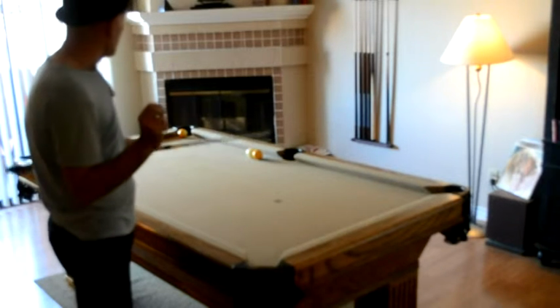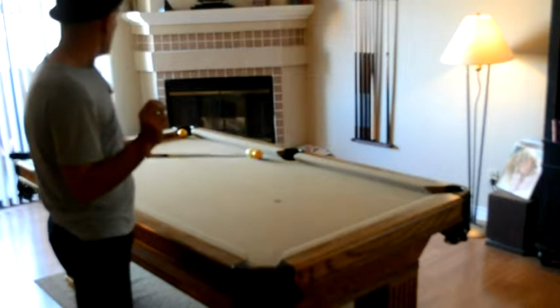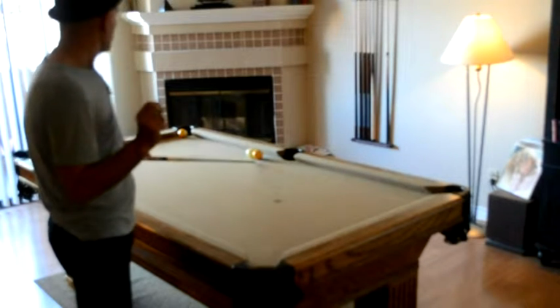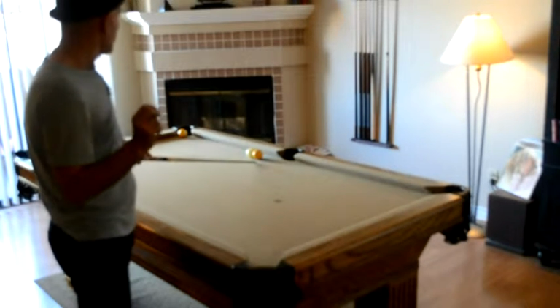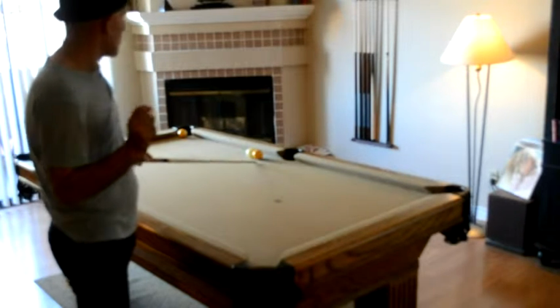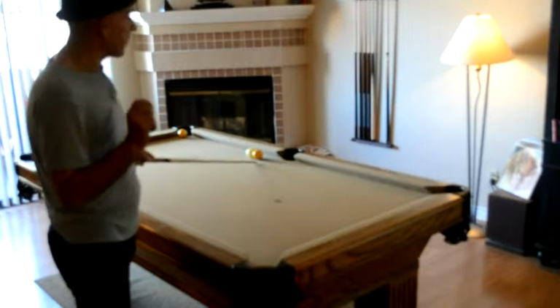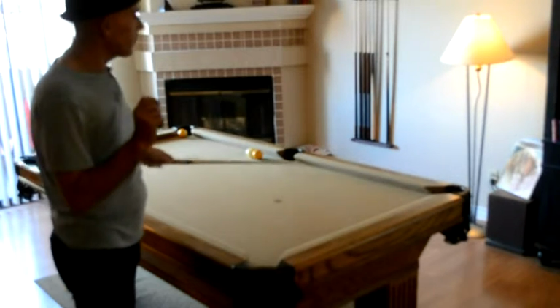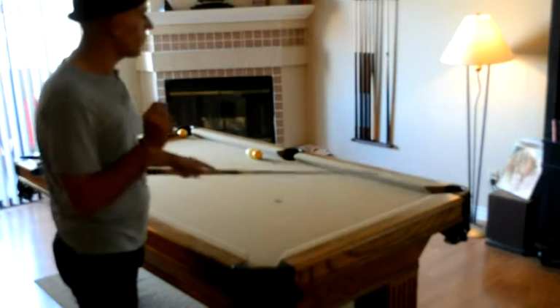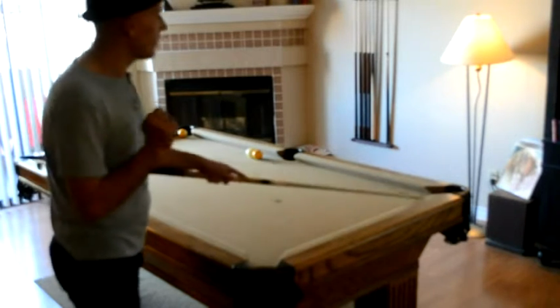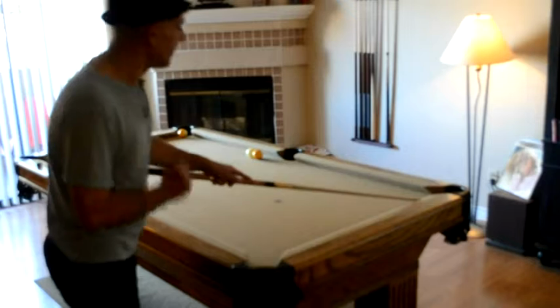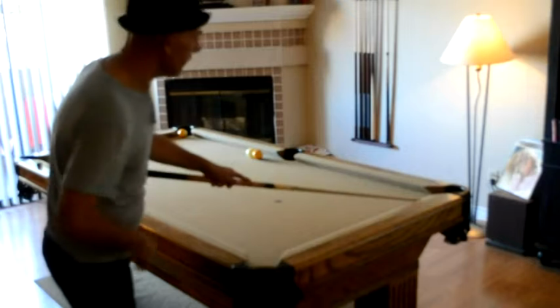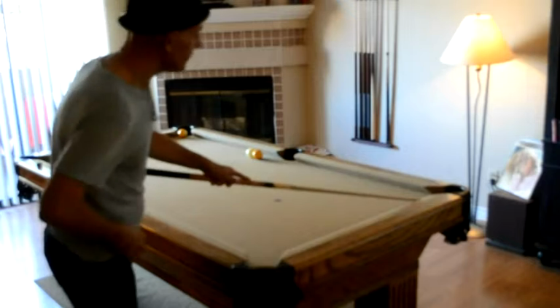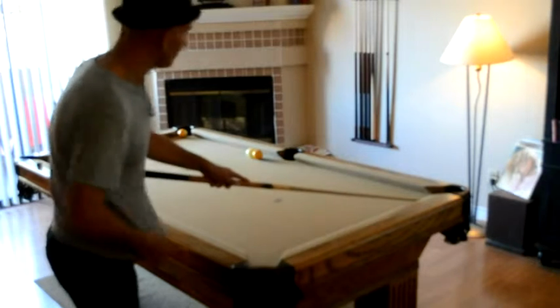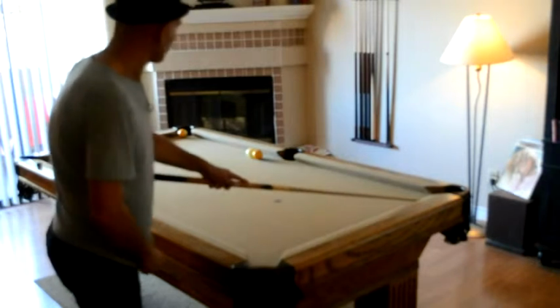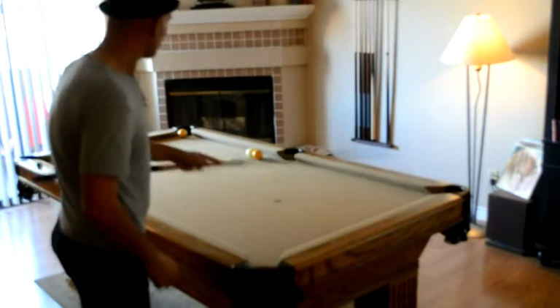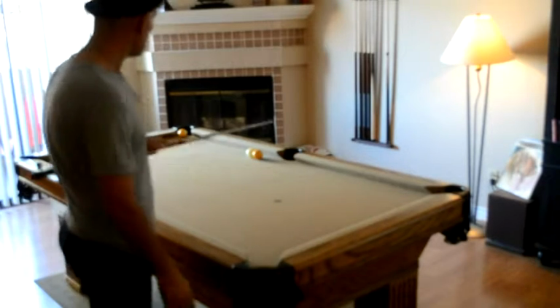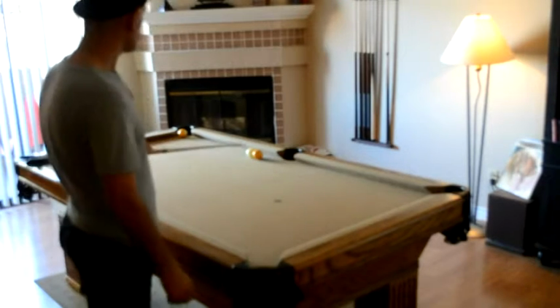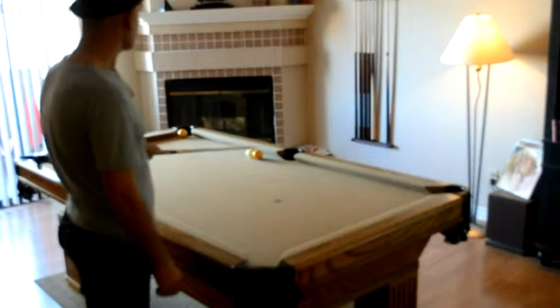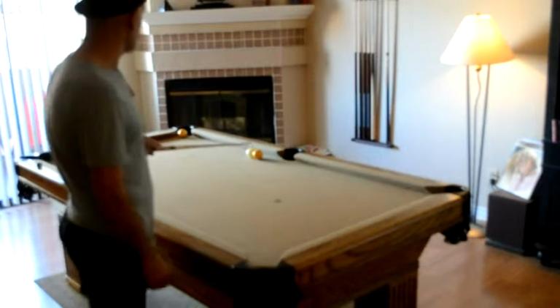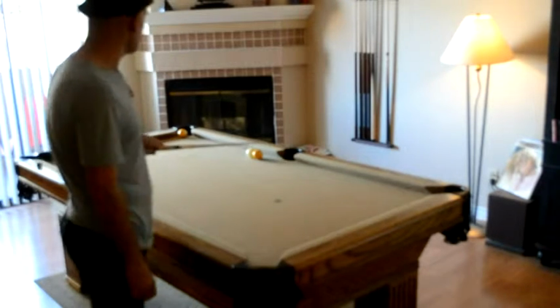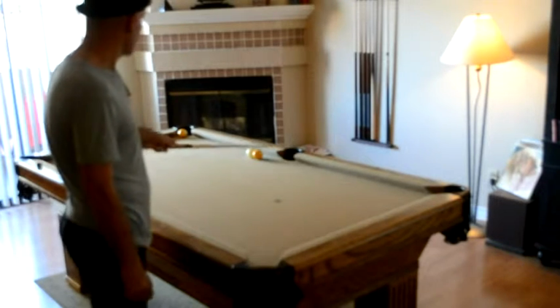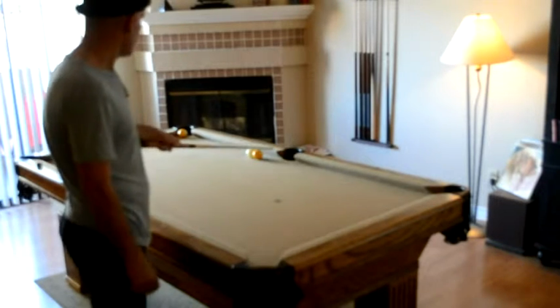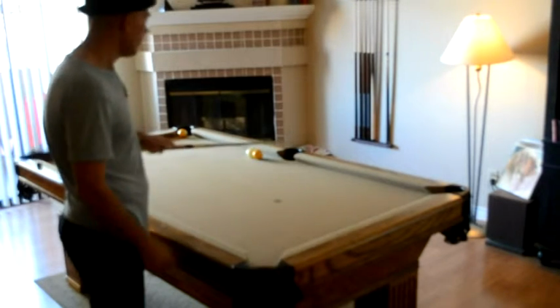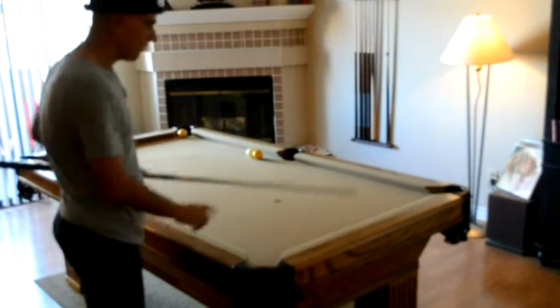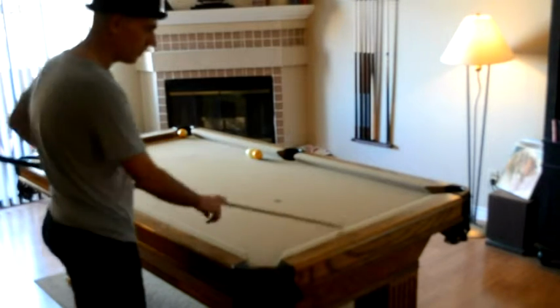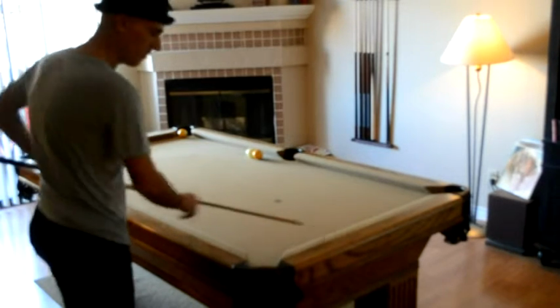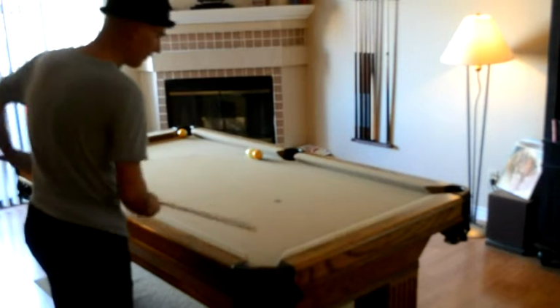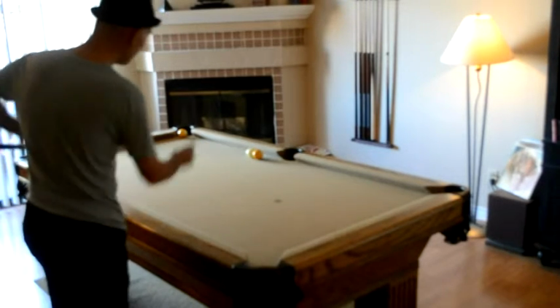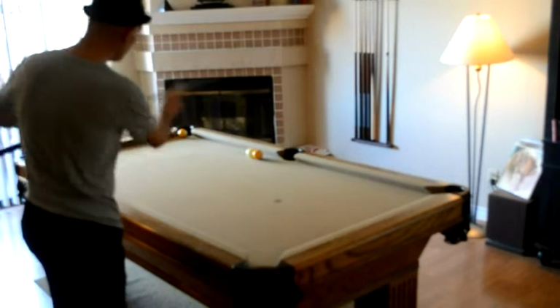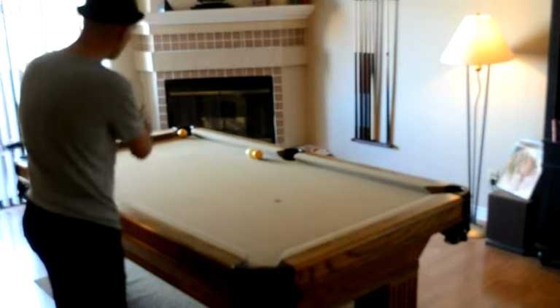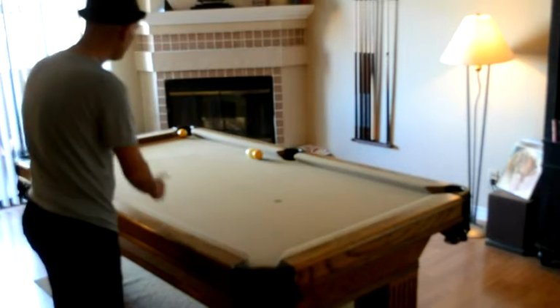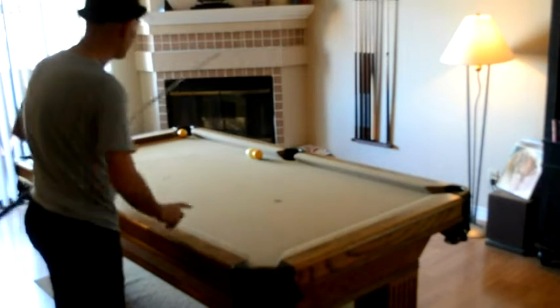I'm going to throw the one ball in here. The cue ball is going to bounce one, two, three rails, and in here.